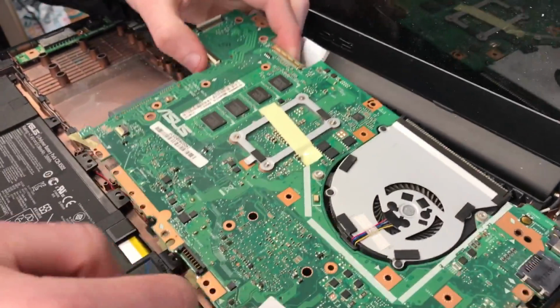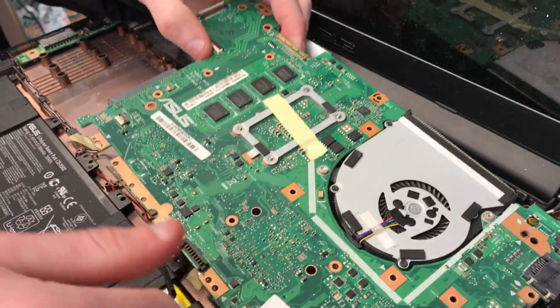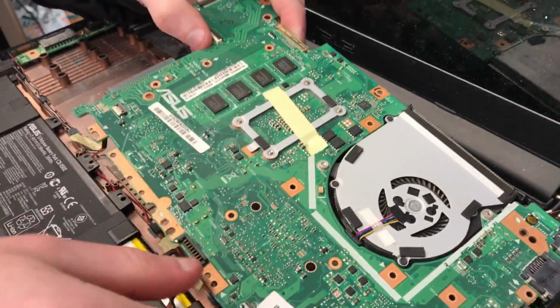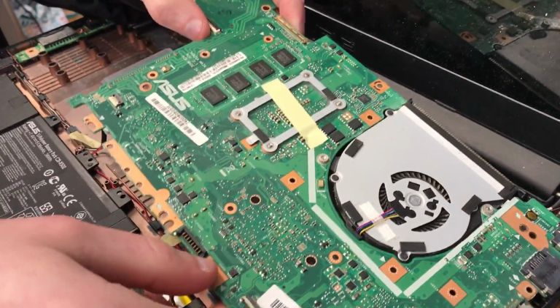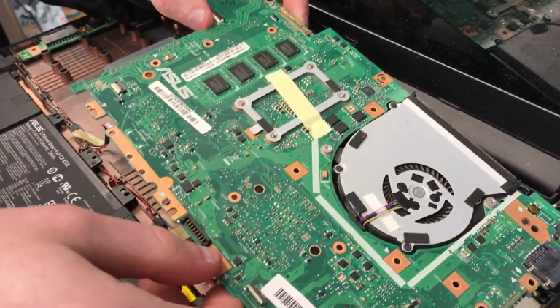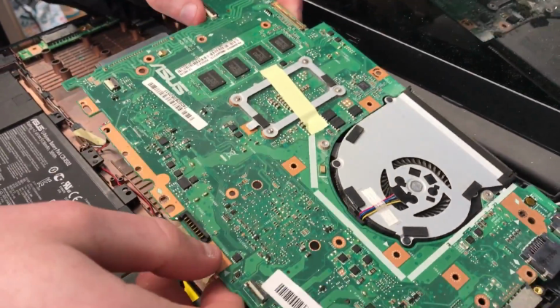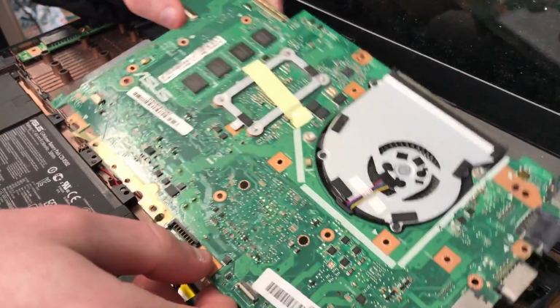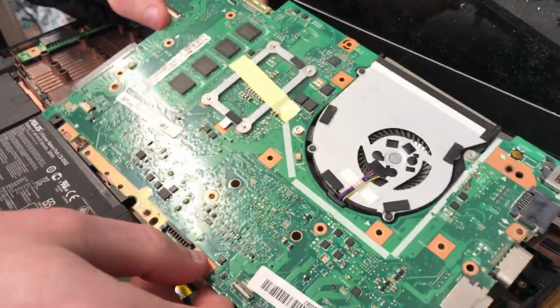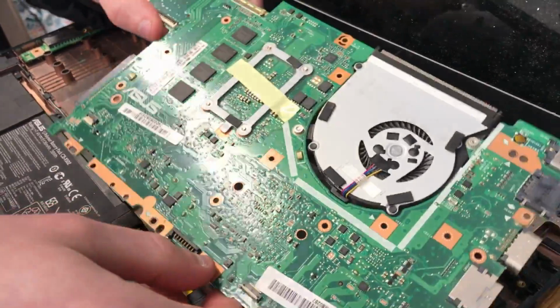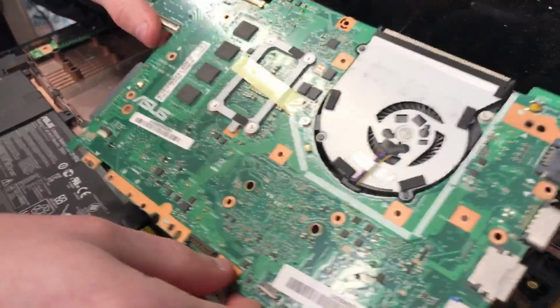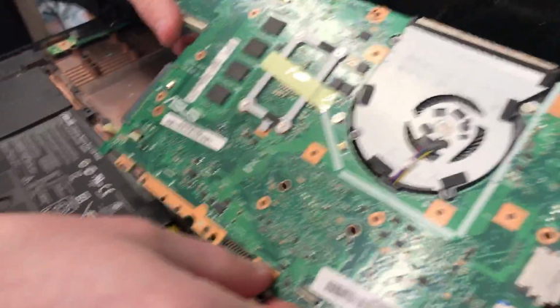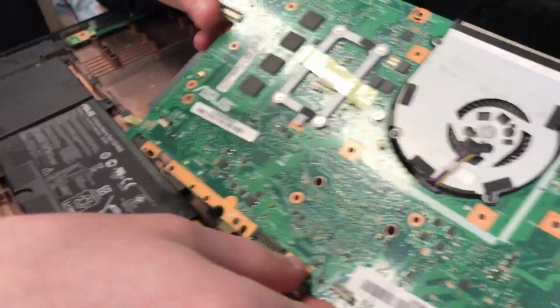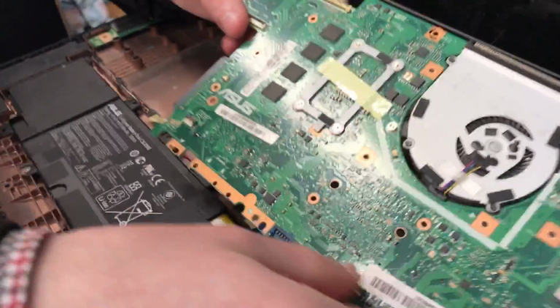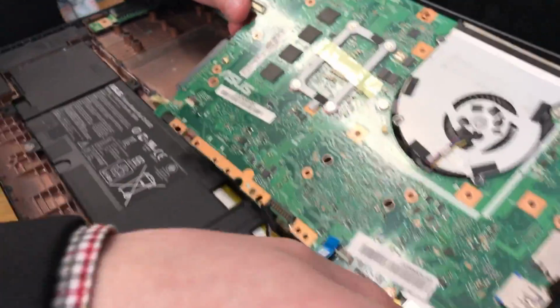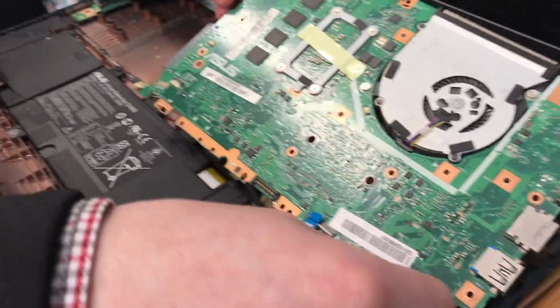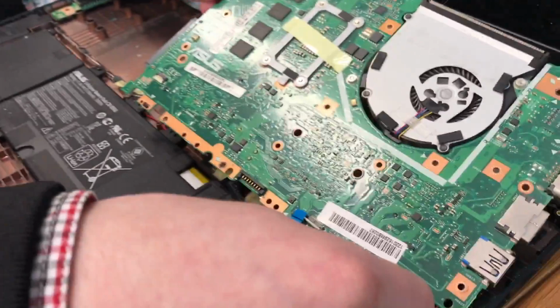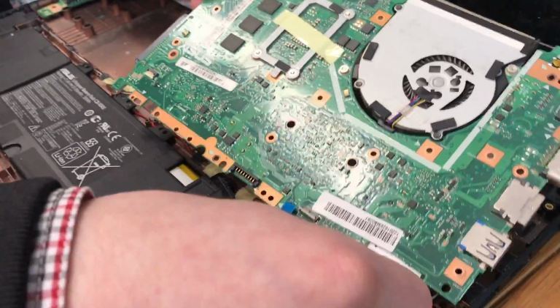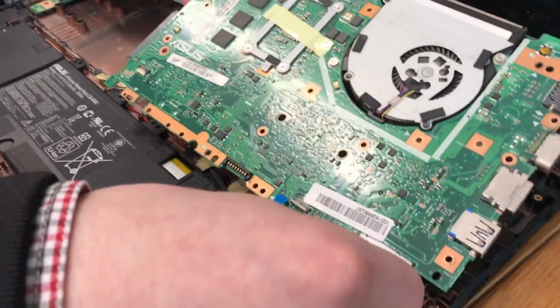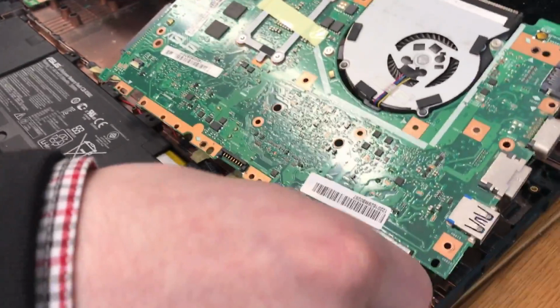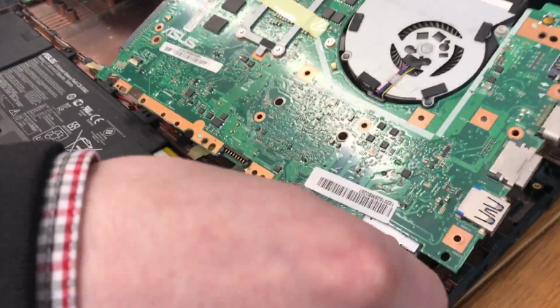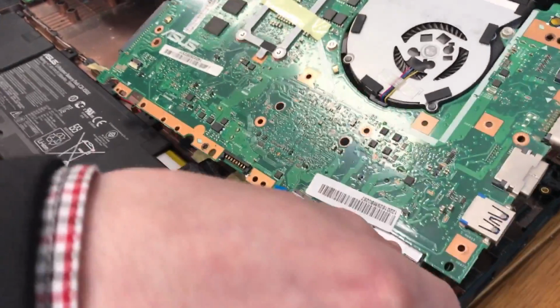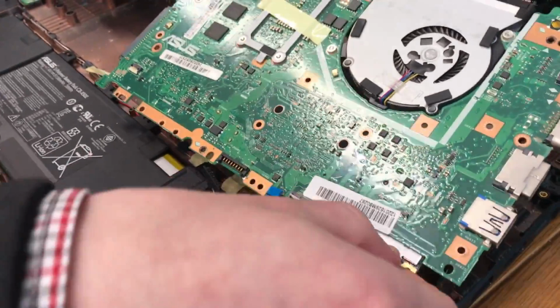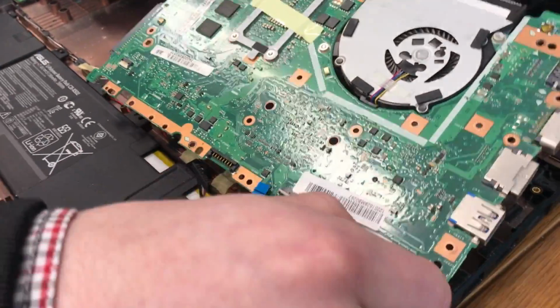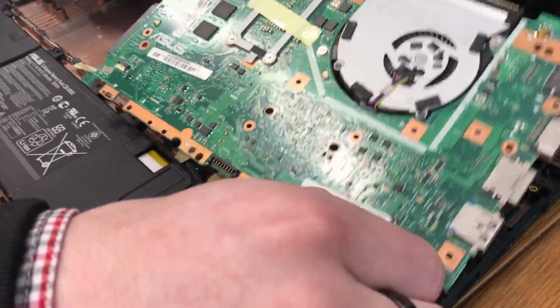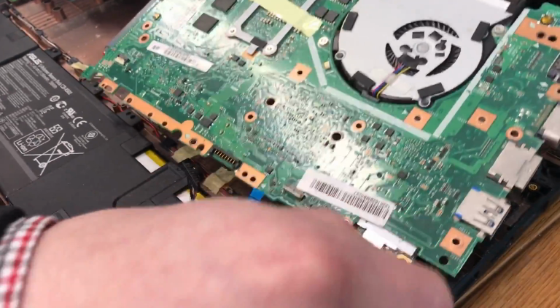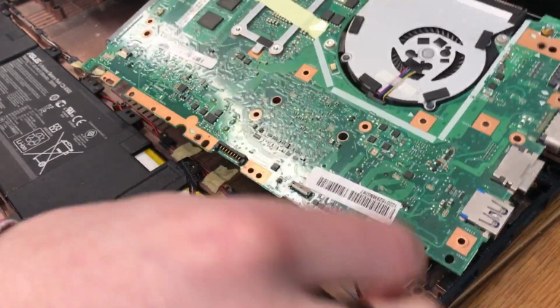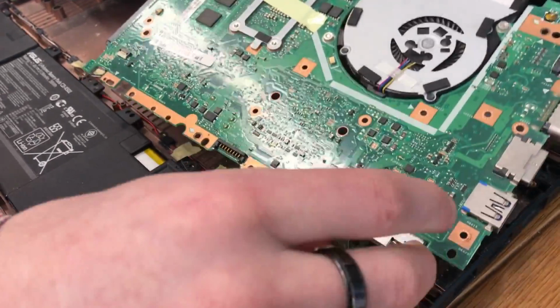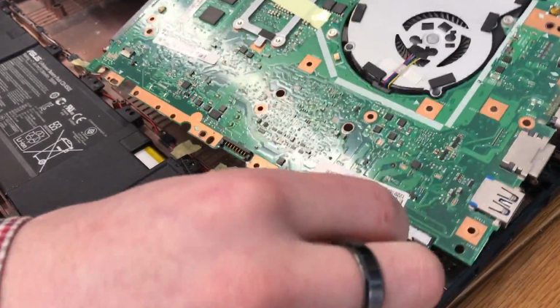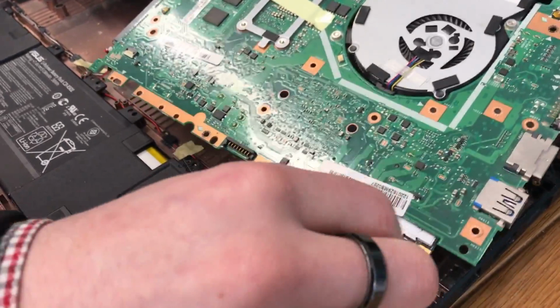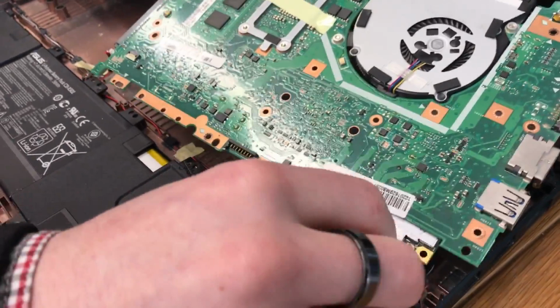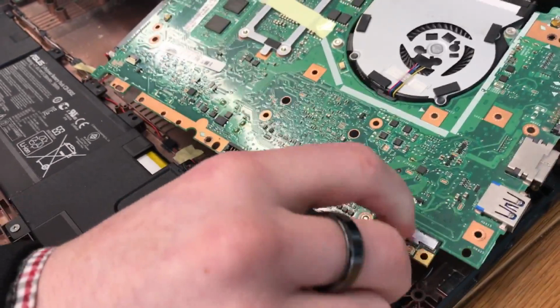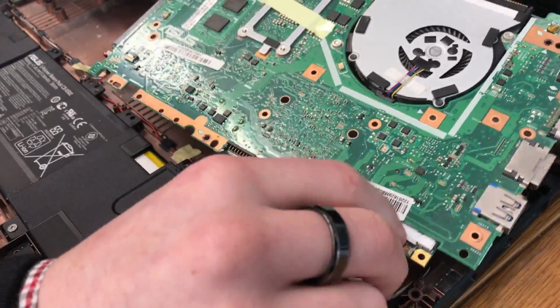So the motherboard easily comes out — lift it slowly. We're going to take the Wi-Fi cables out as well.